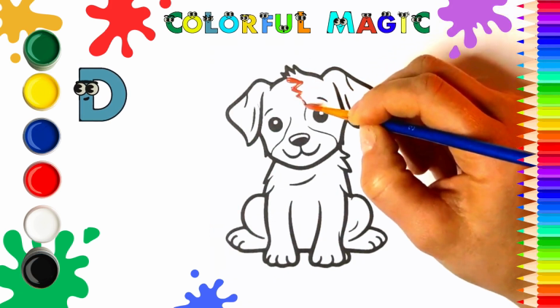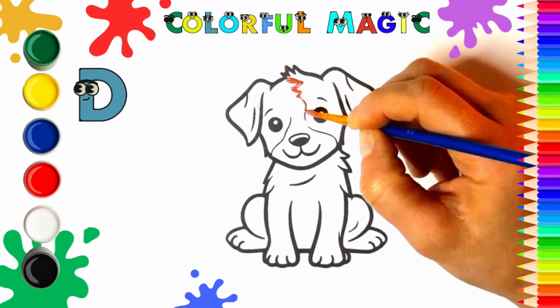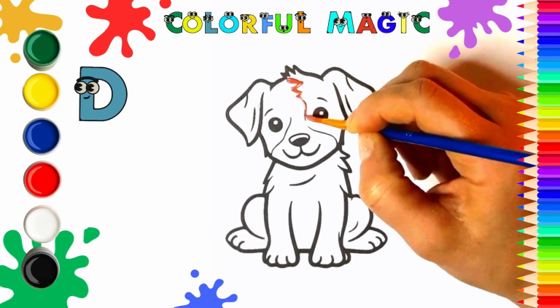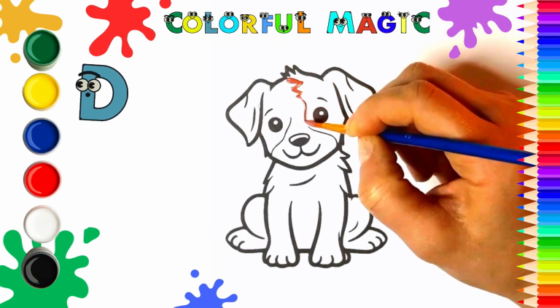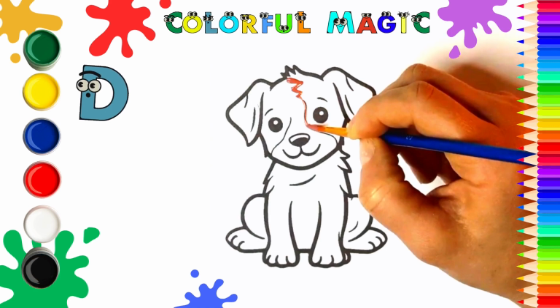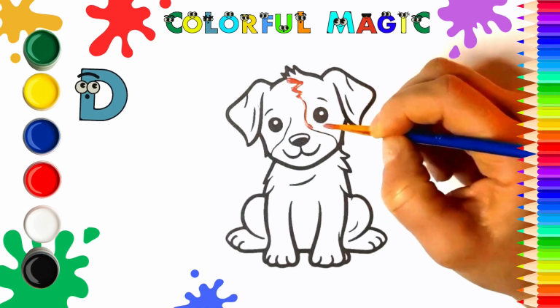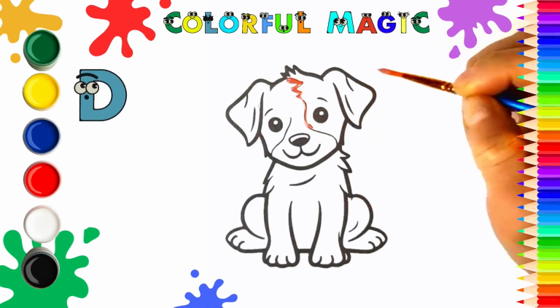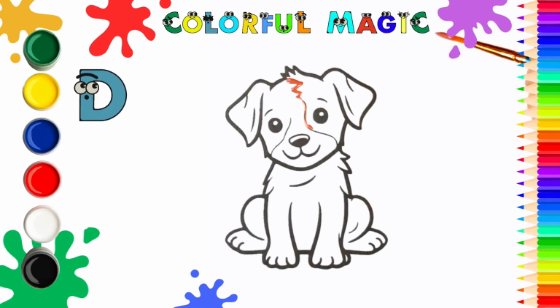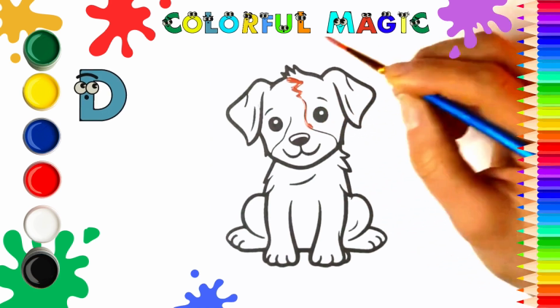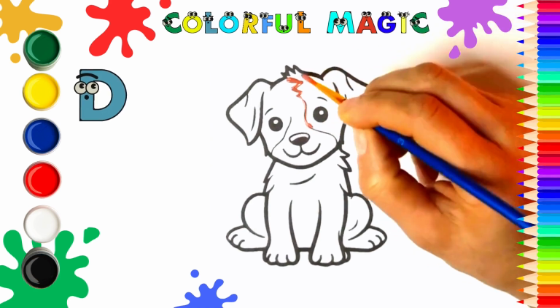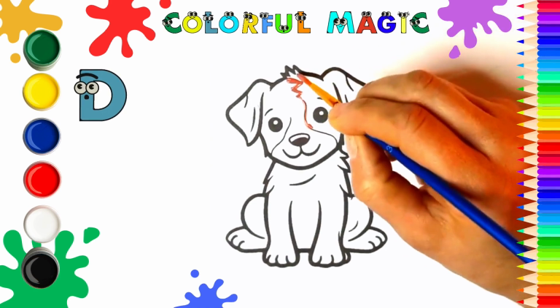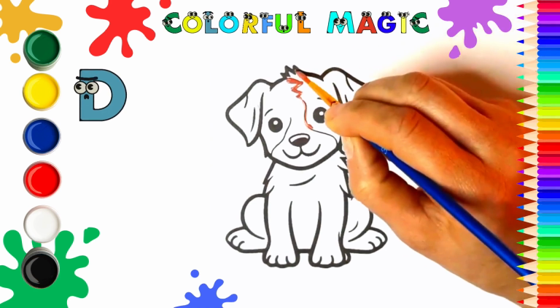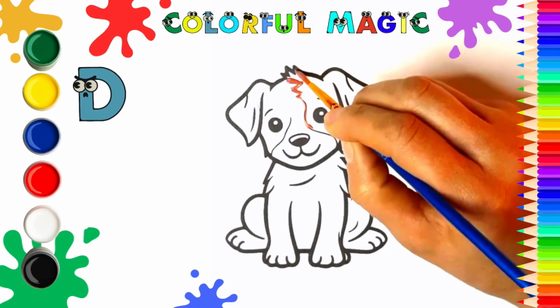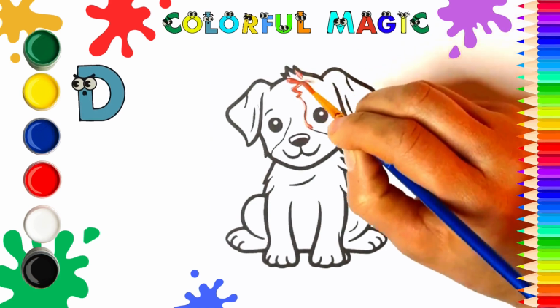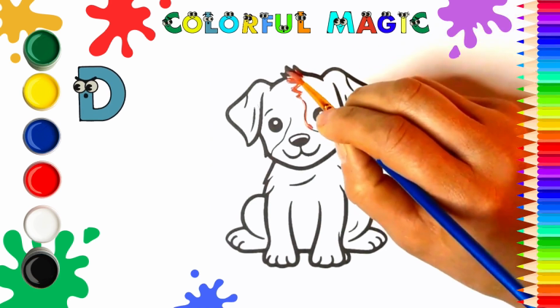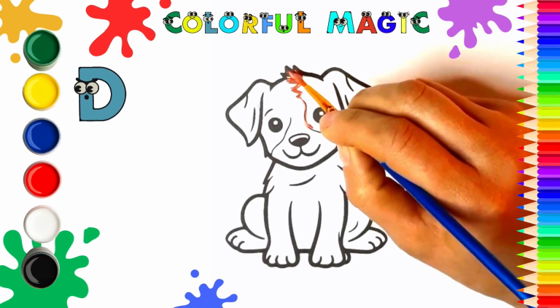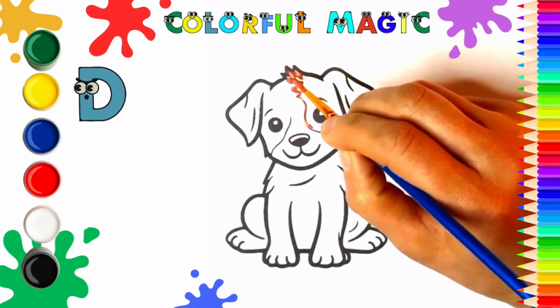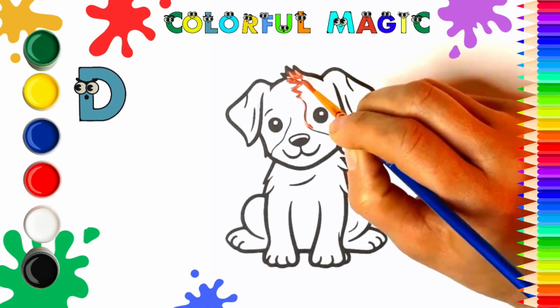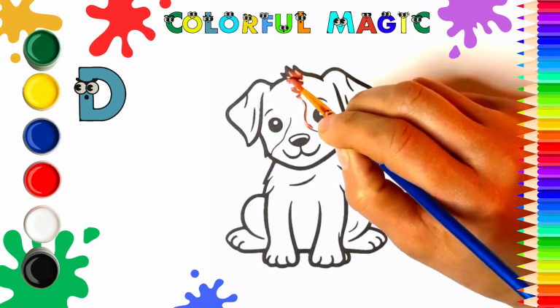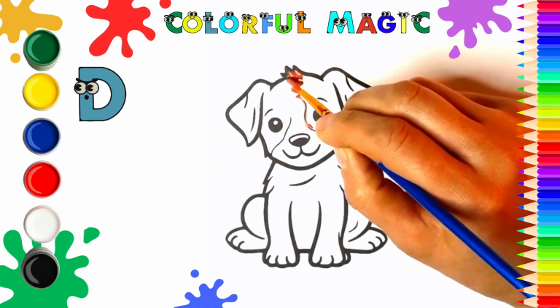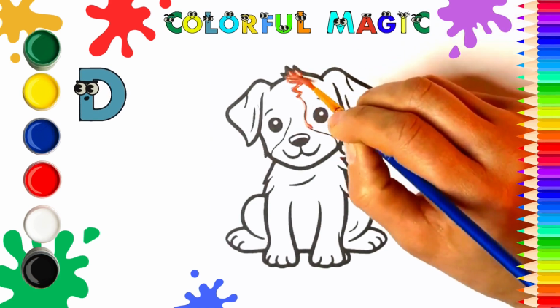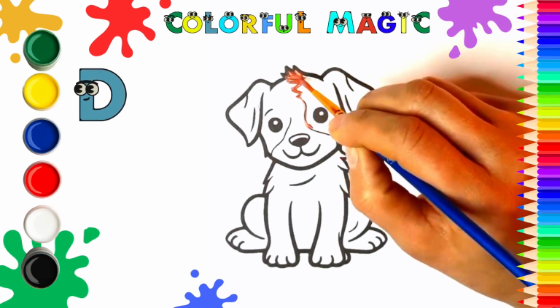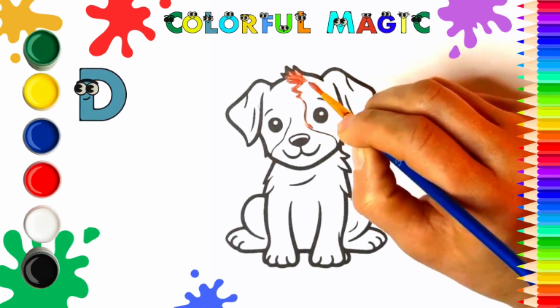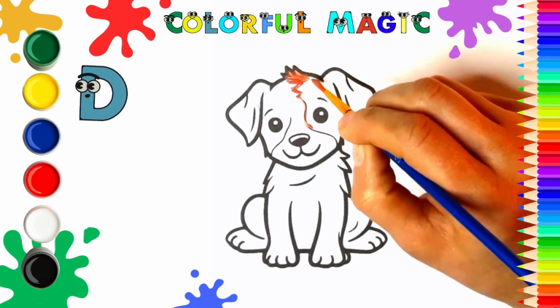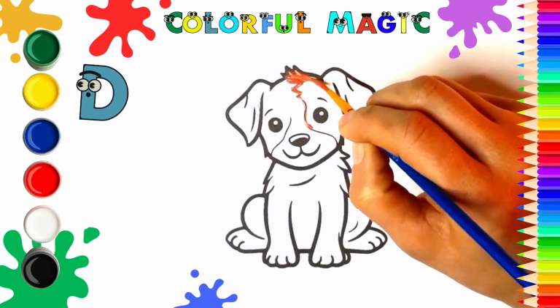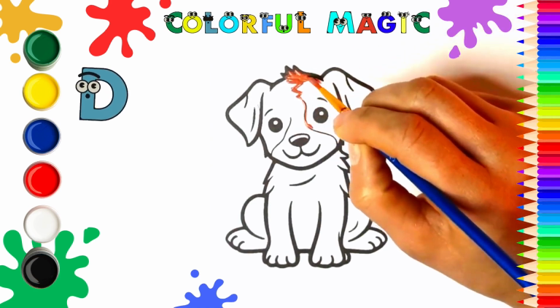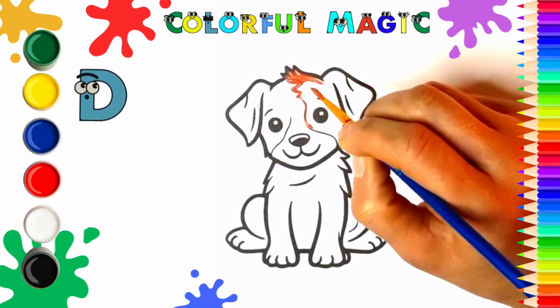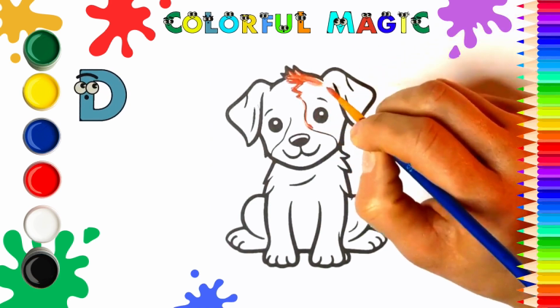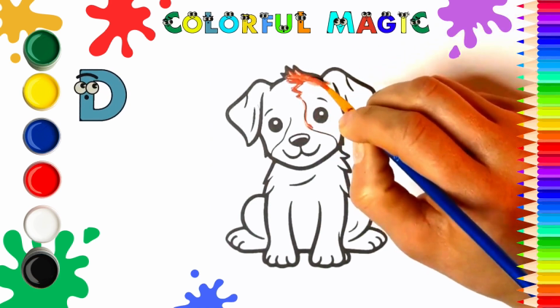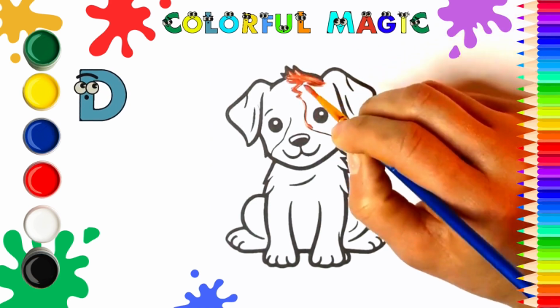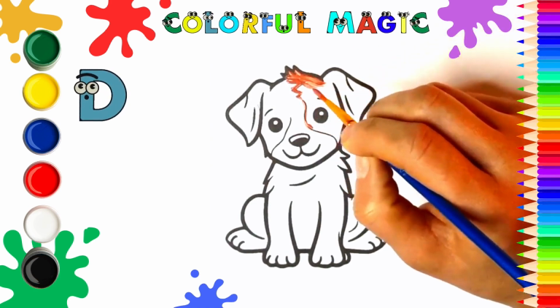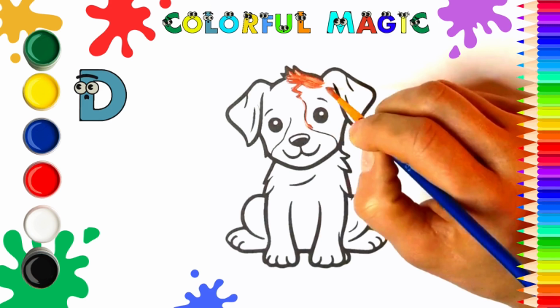What color should we use for its fluffy fur? We will use a light brown color.